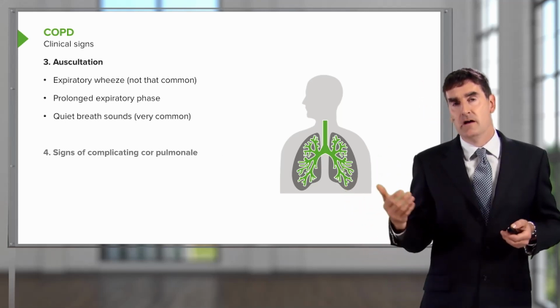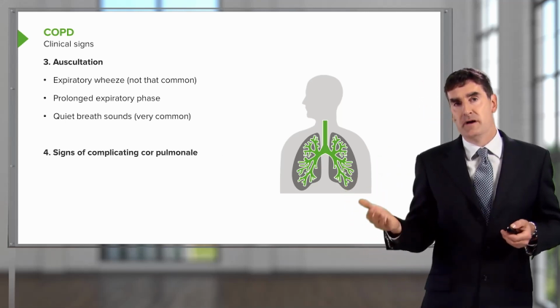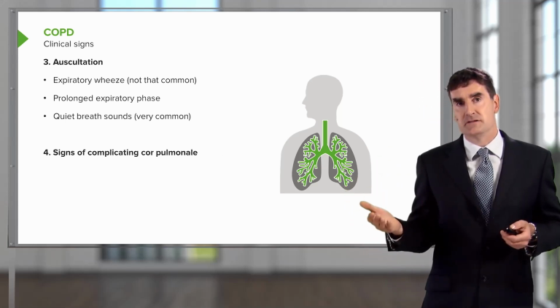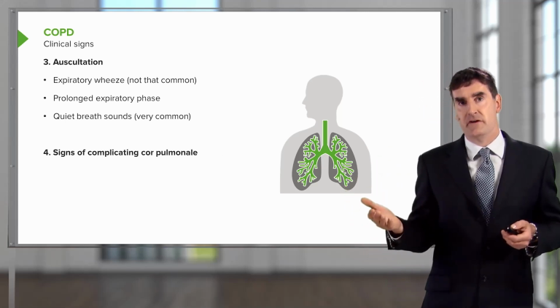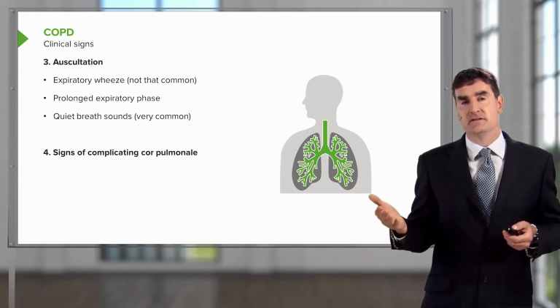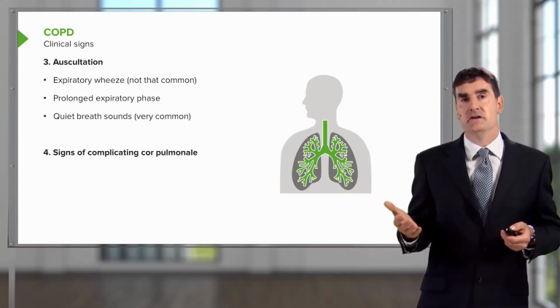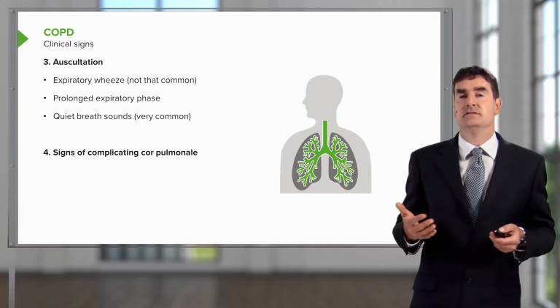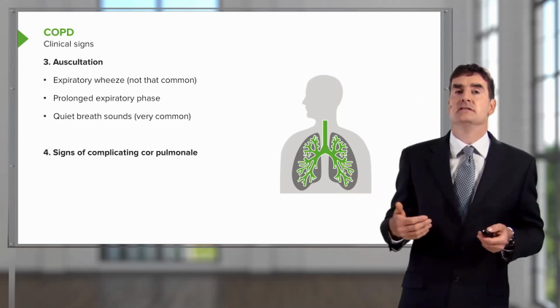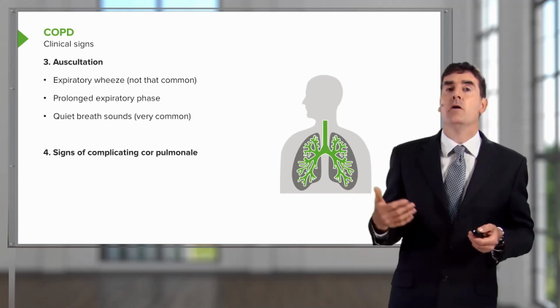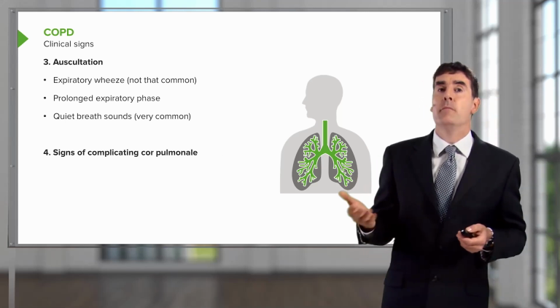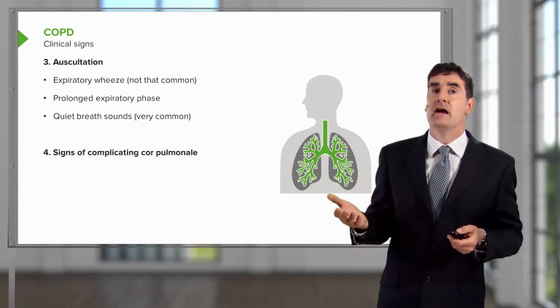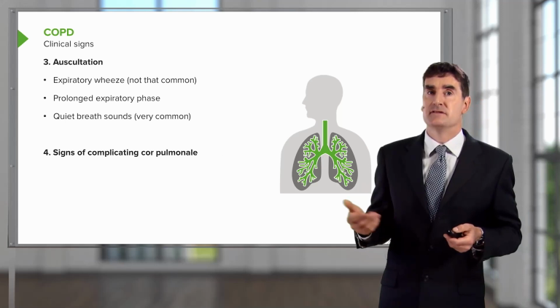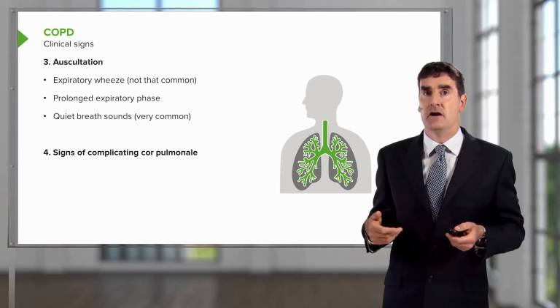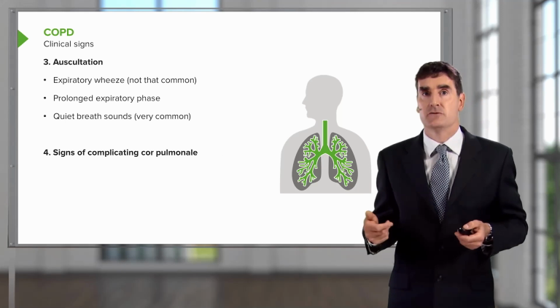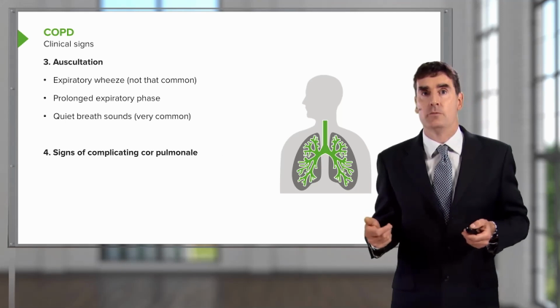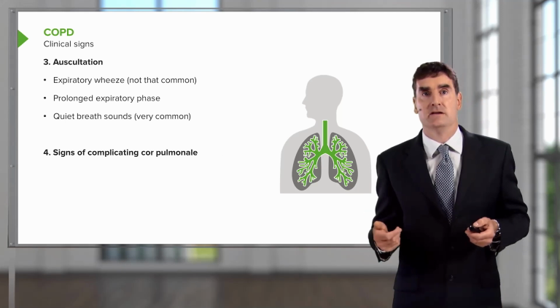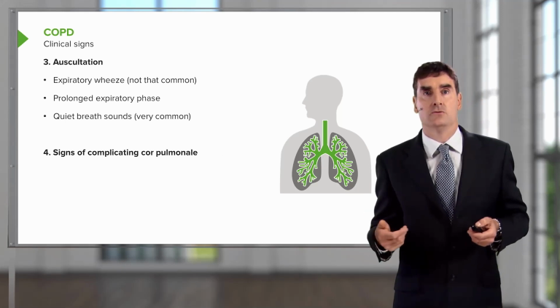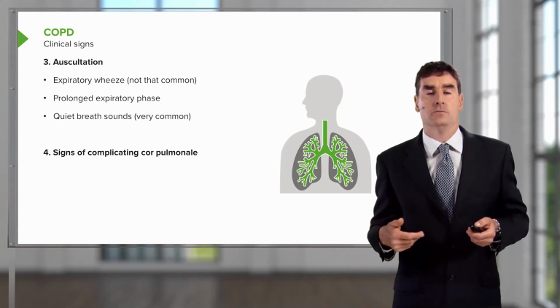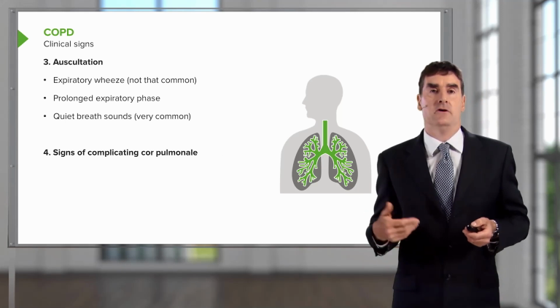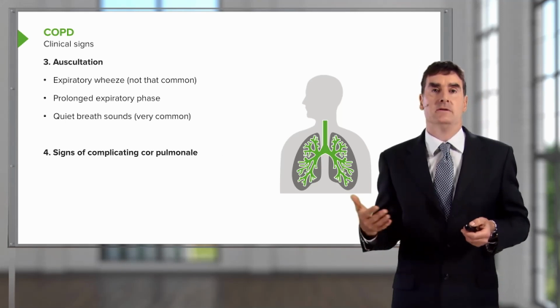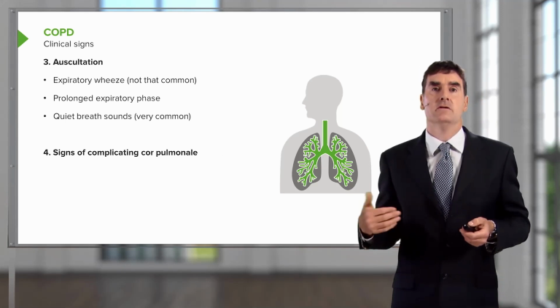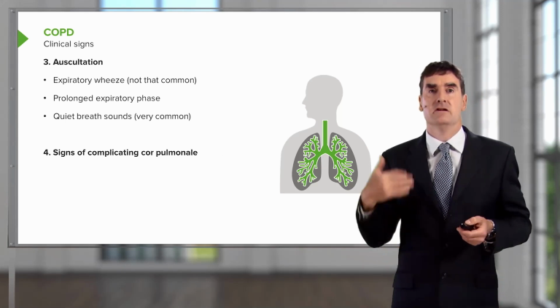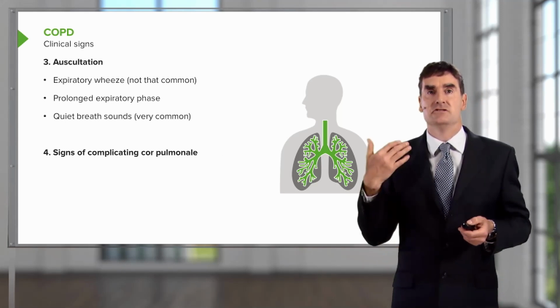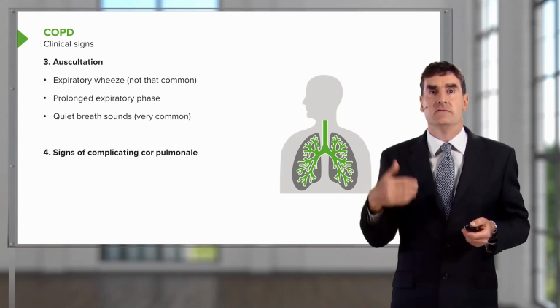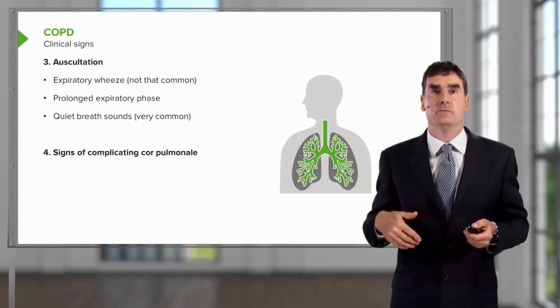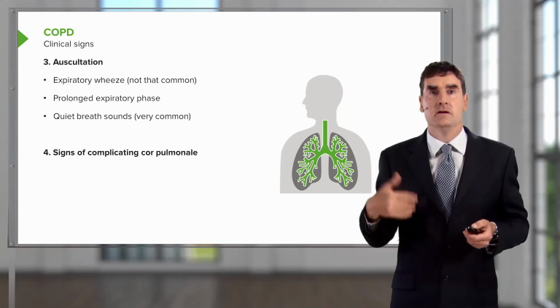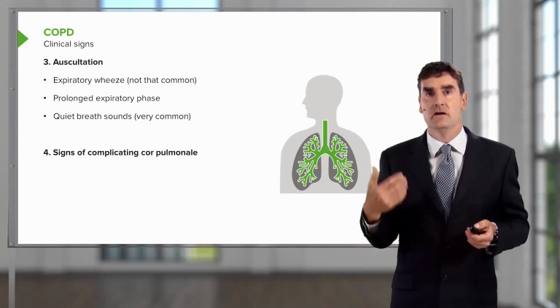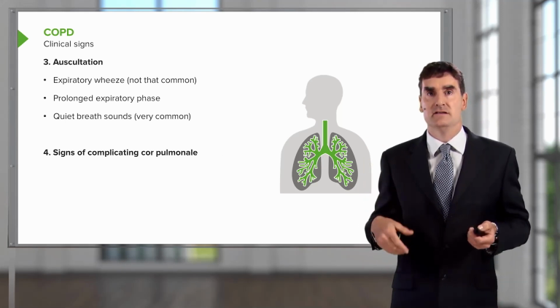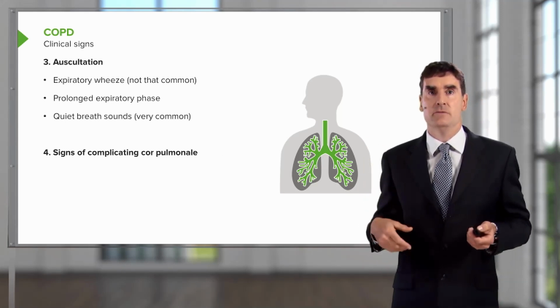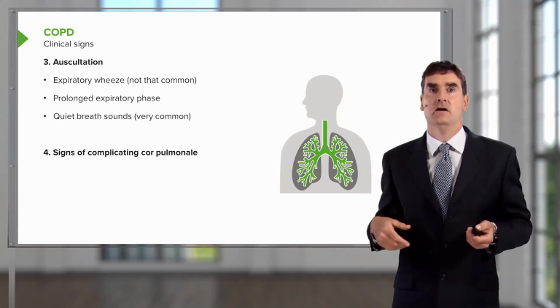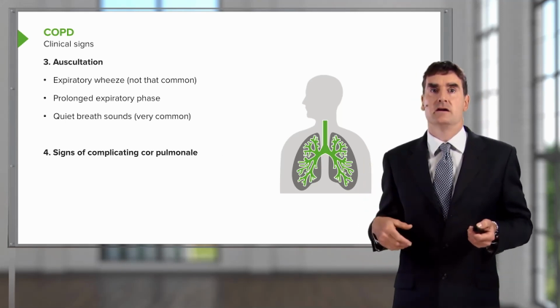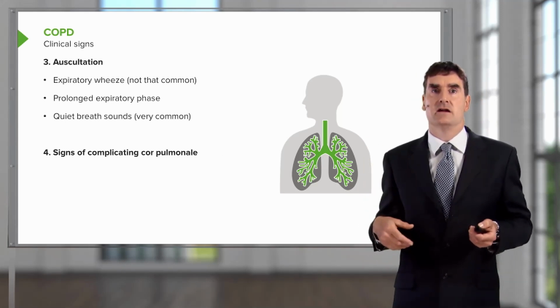Patients with very severe disease may have the signs of complicating cor pulmonale: raised JVP, edema, etc.